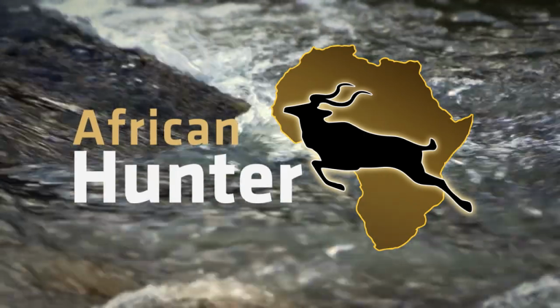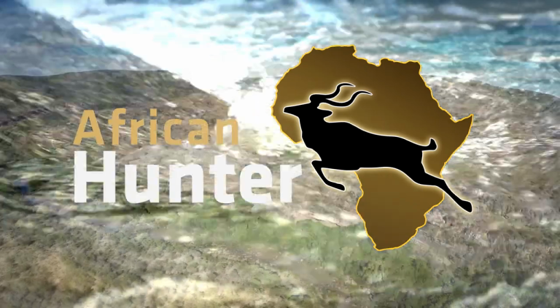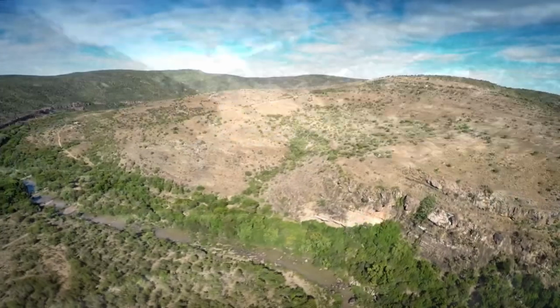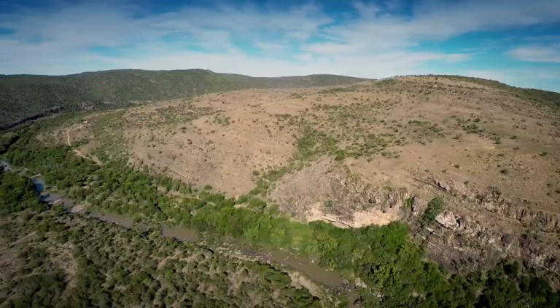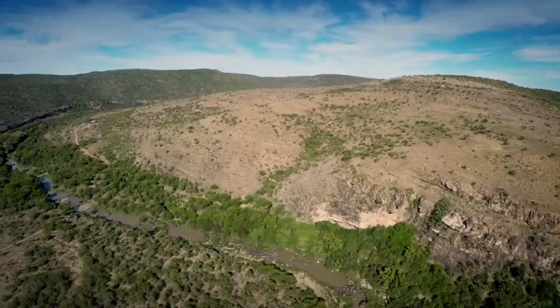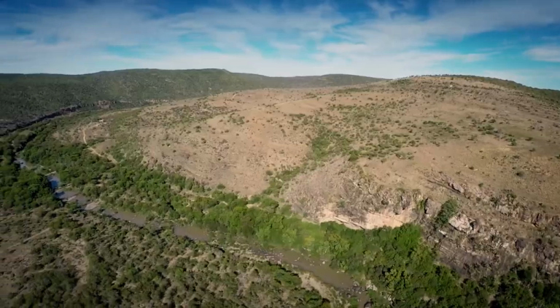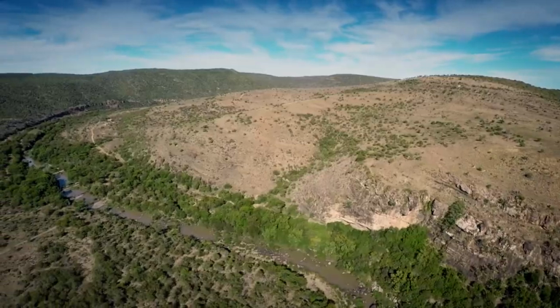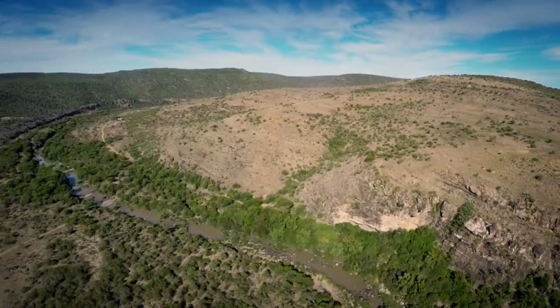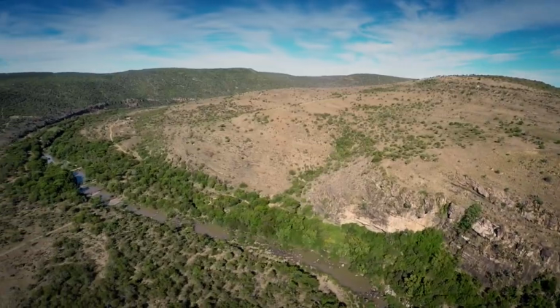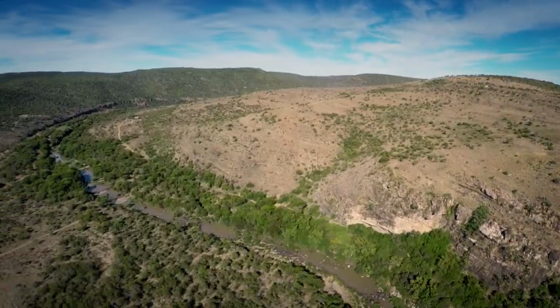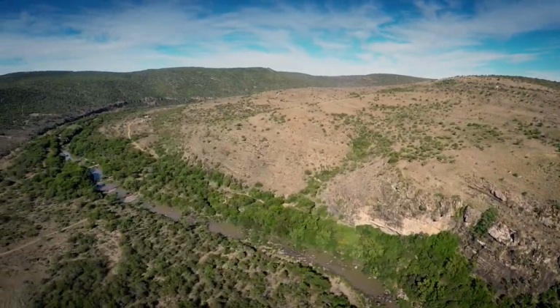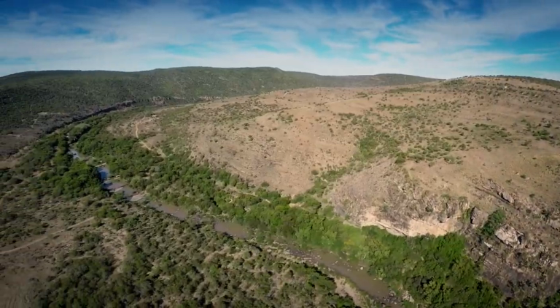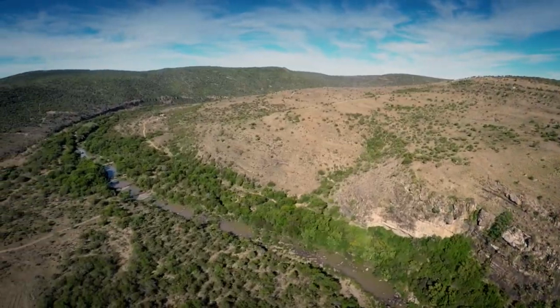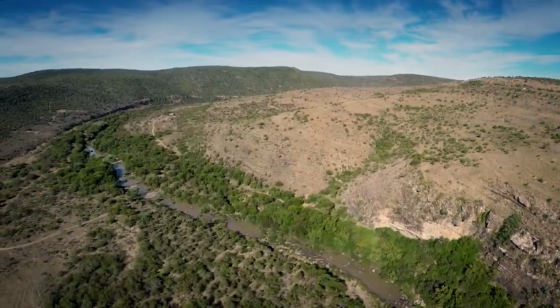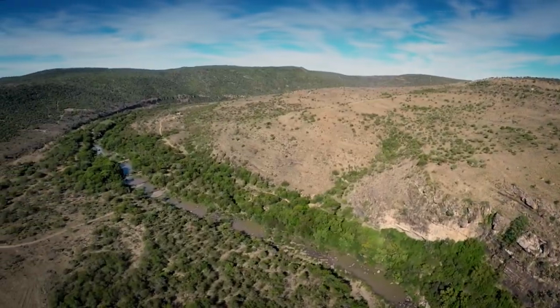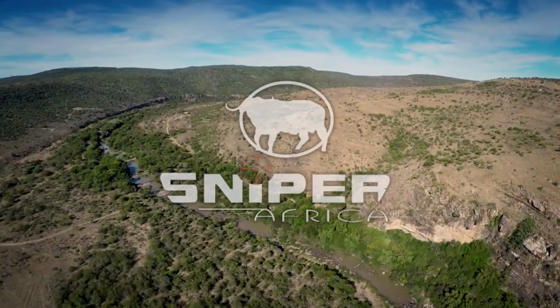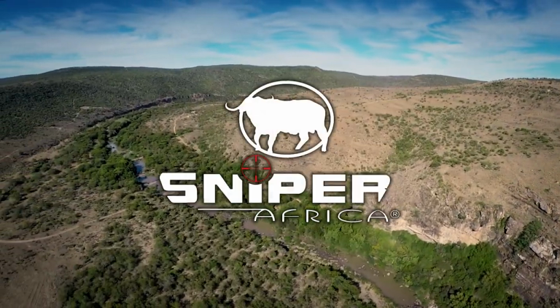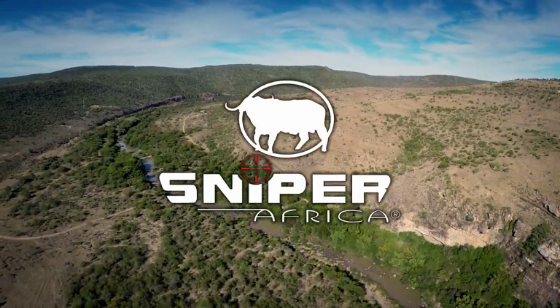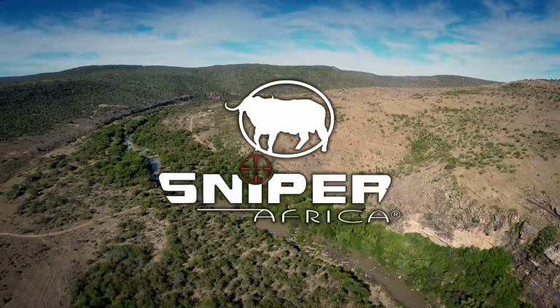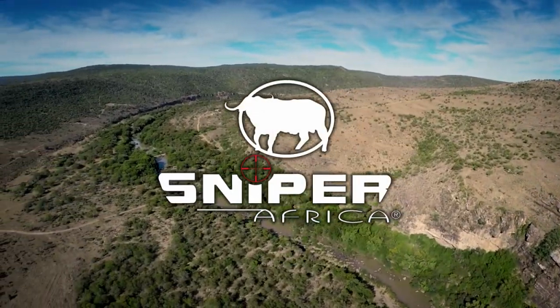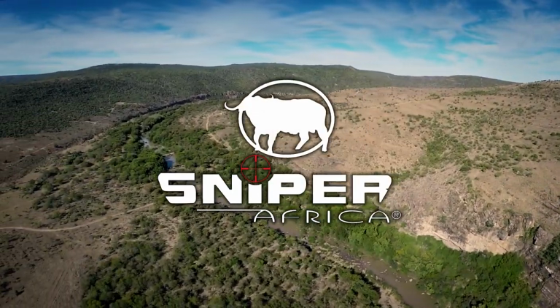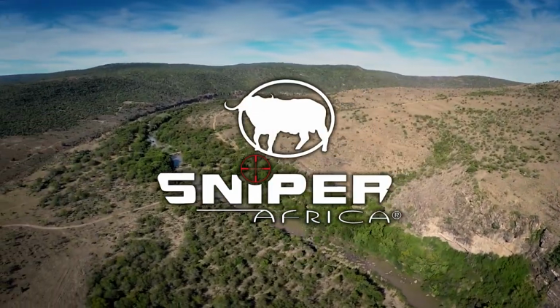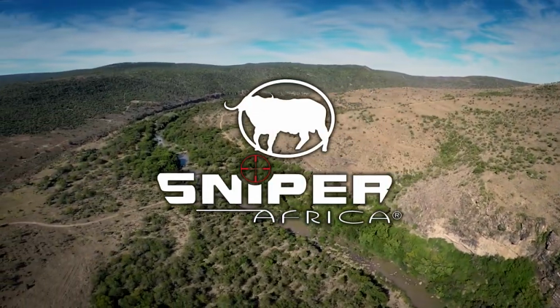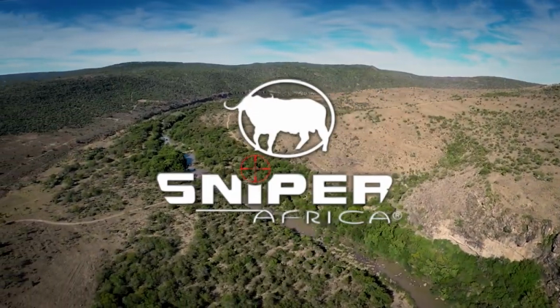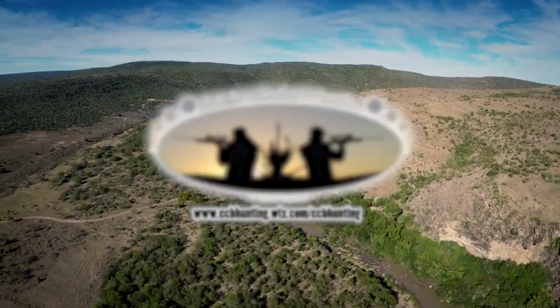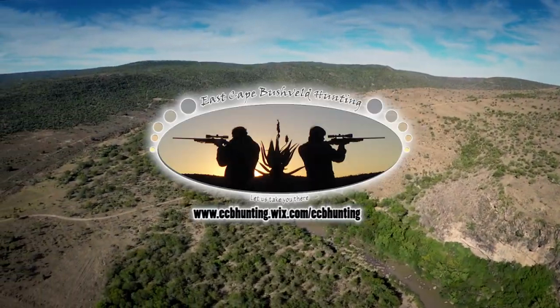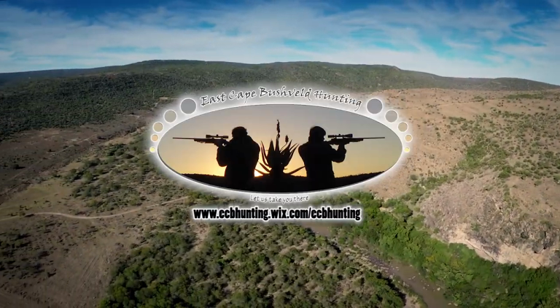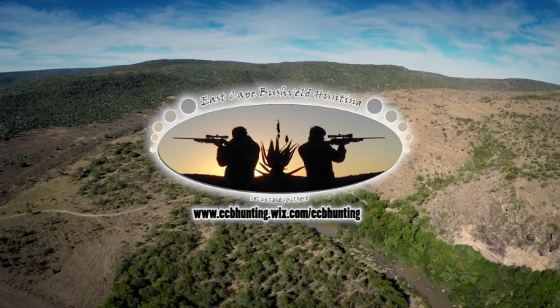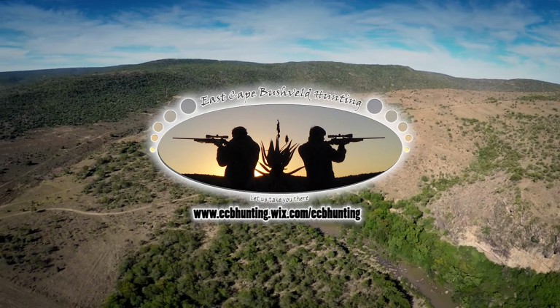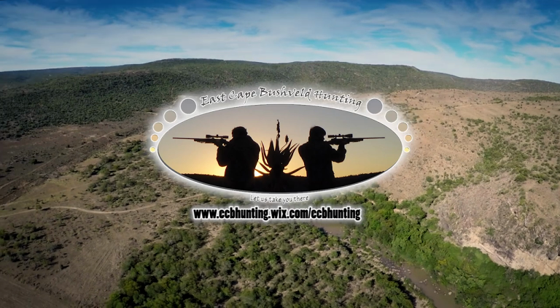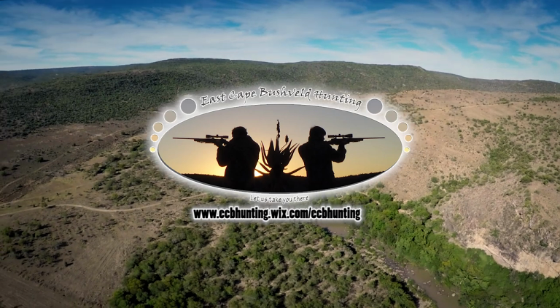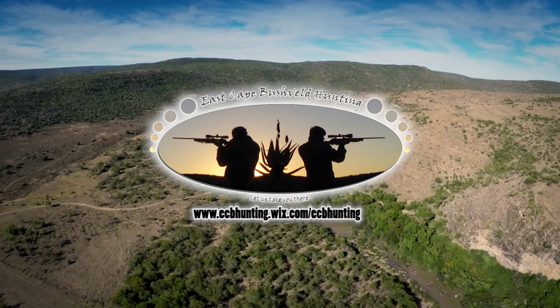This episode of African Hunter has been brought to you by Sniper Africa and East Cape Bushveld Hunting.